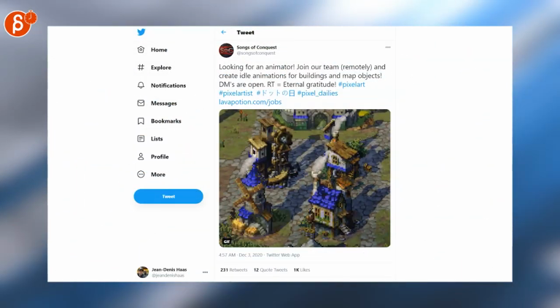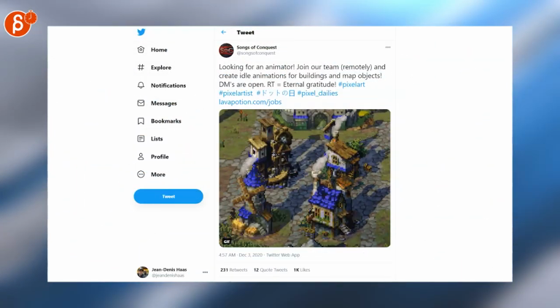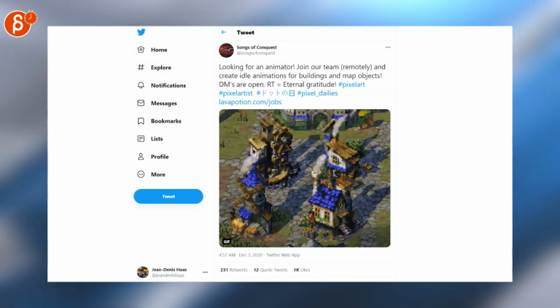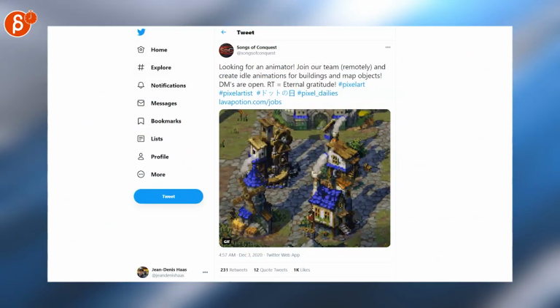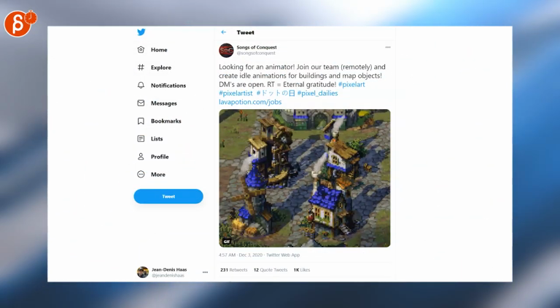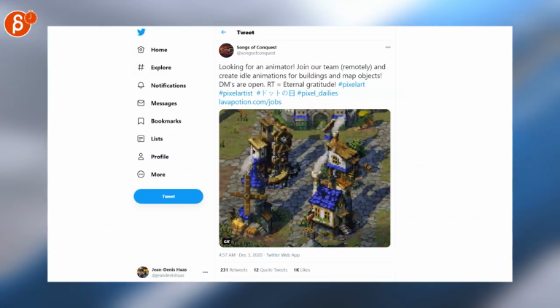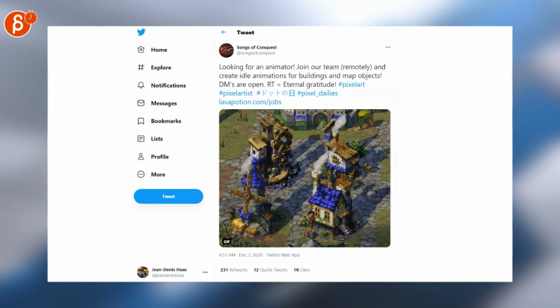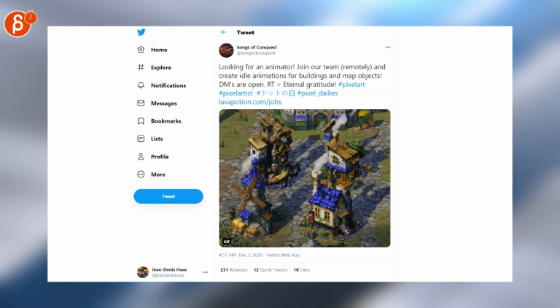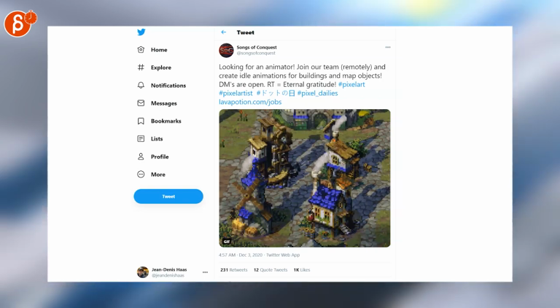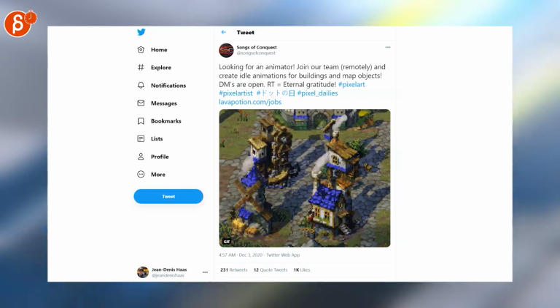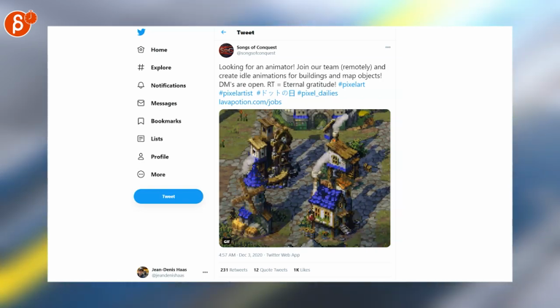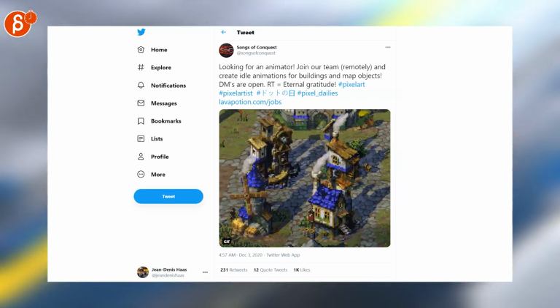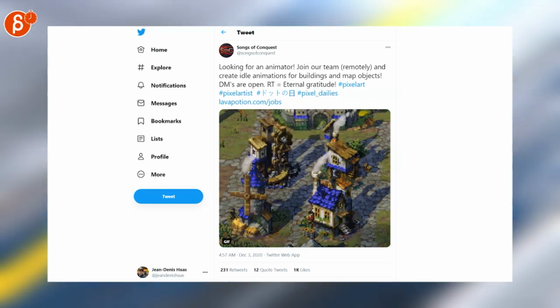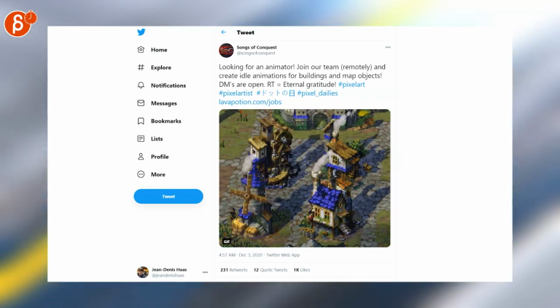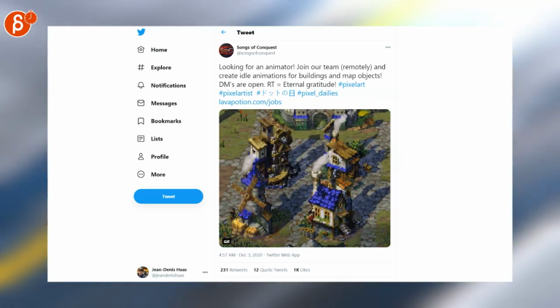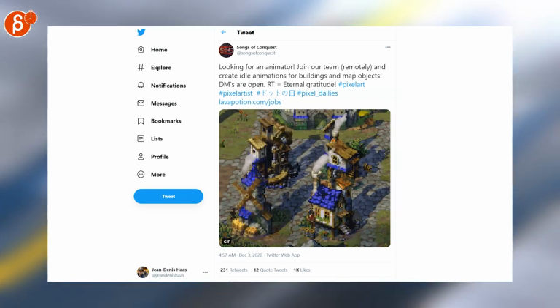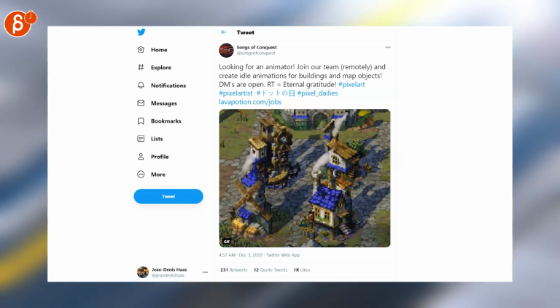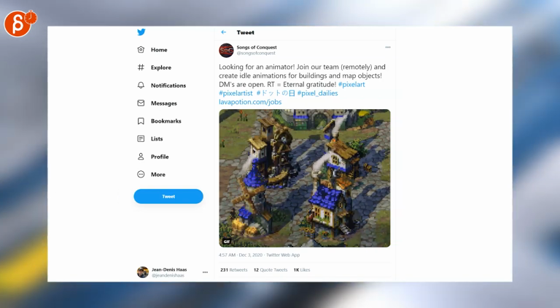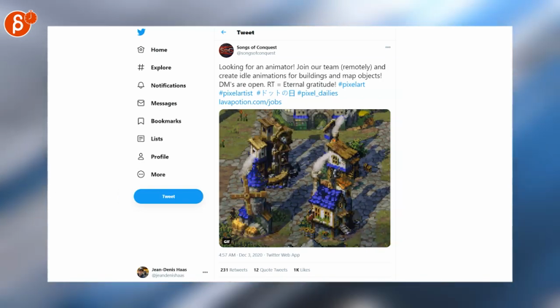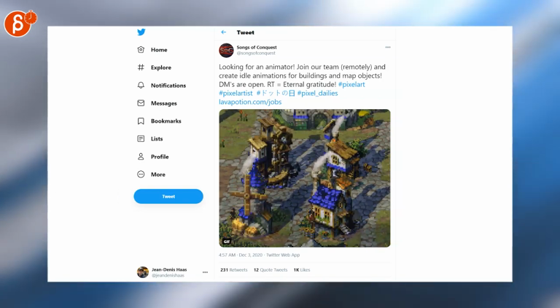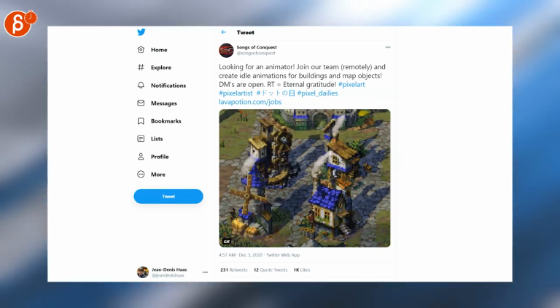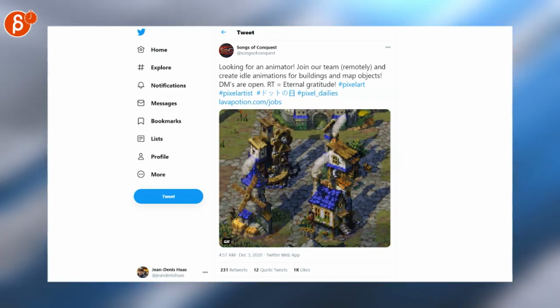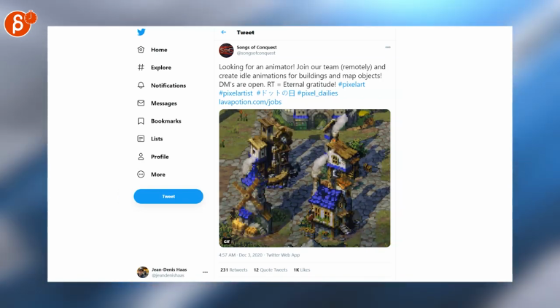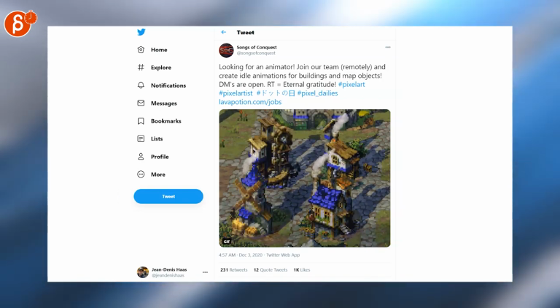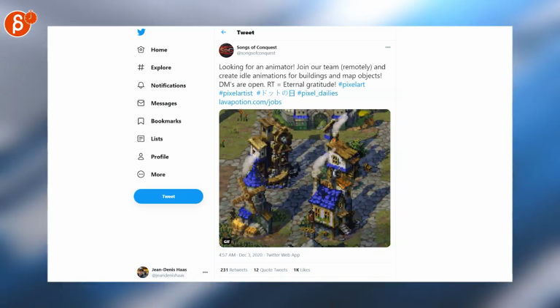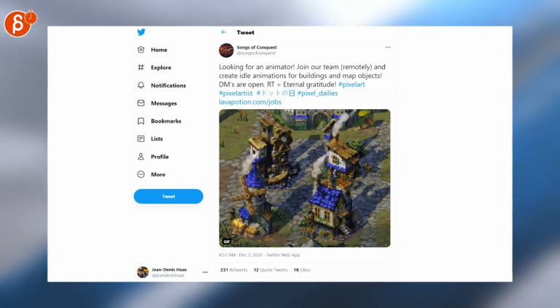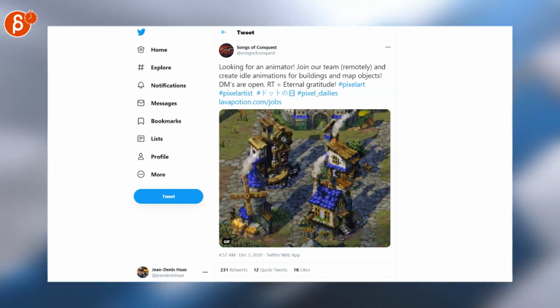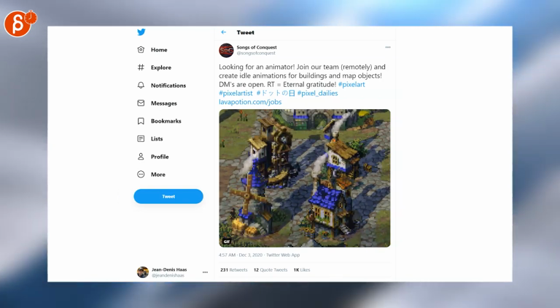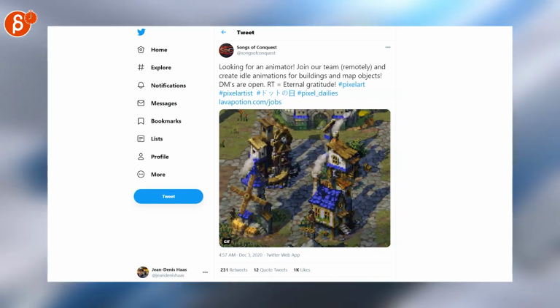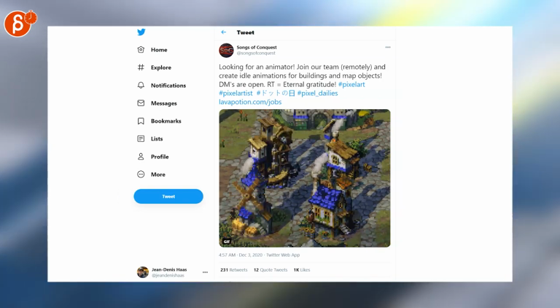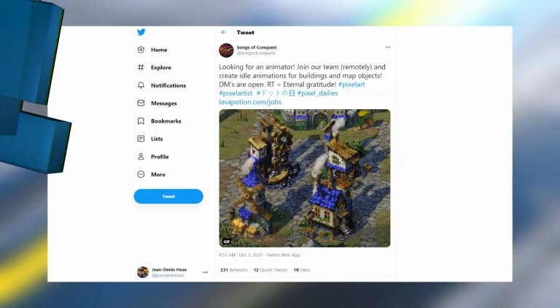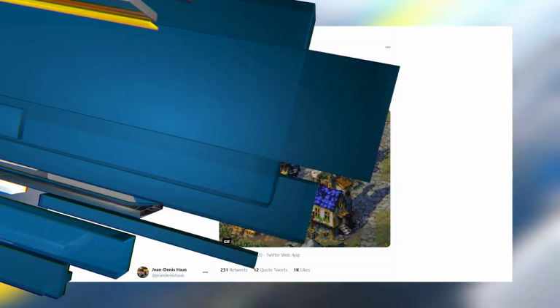Let's go straight to pixel art as well. Looking for animators, but also check out Songs of Conquest. It's a fantastic looking game - it's so up my alley. Check it out.